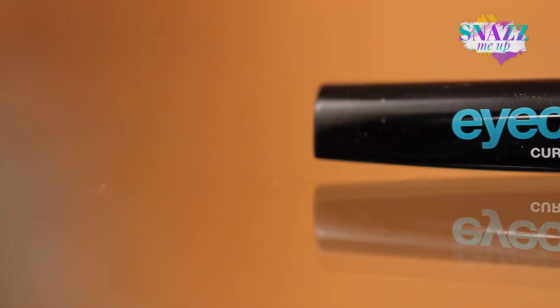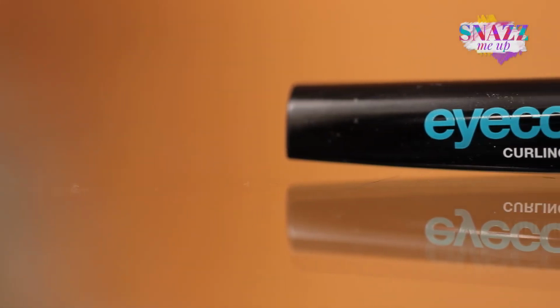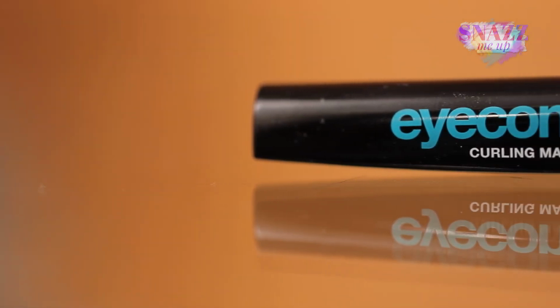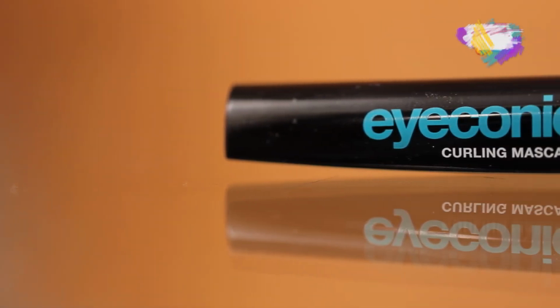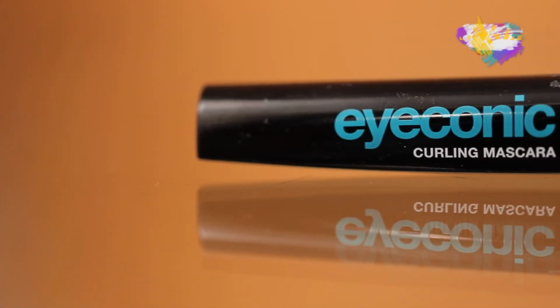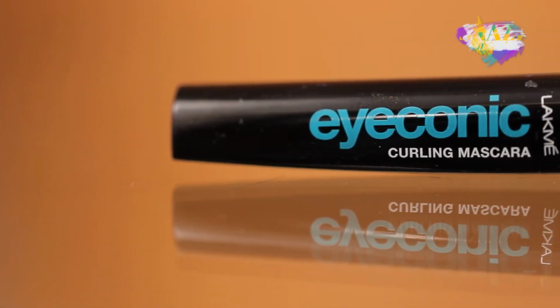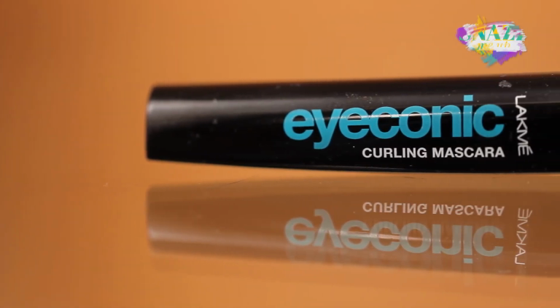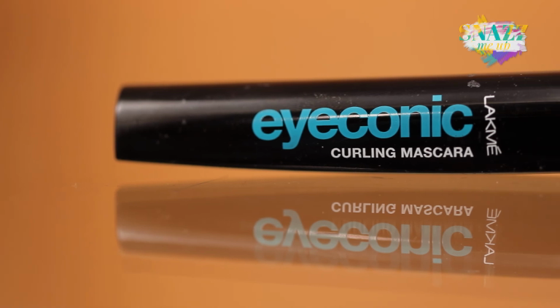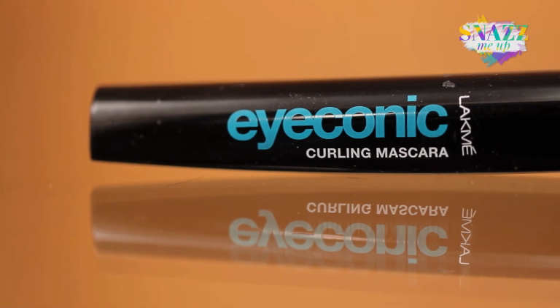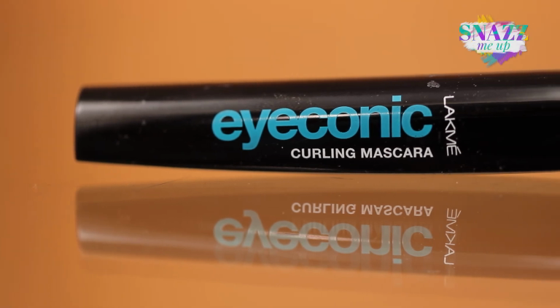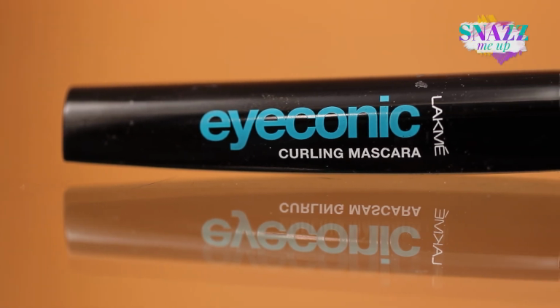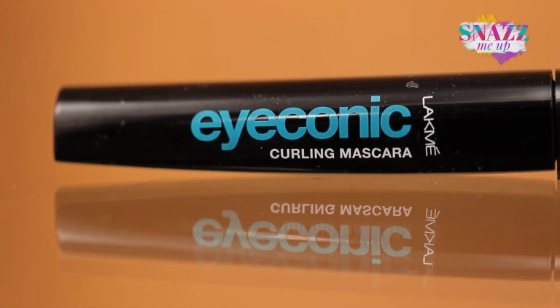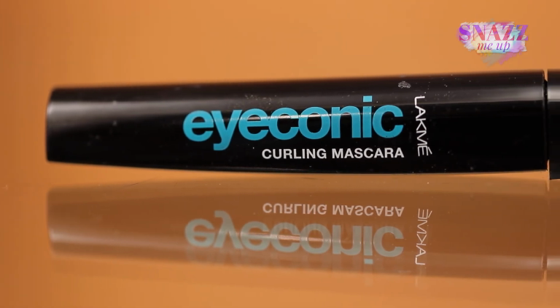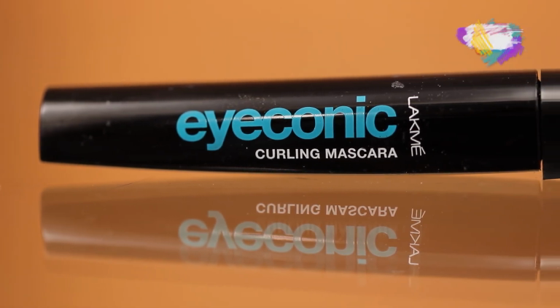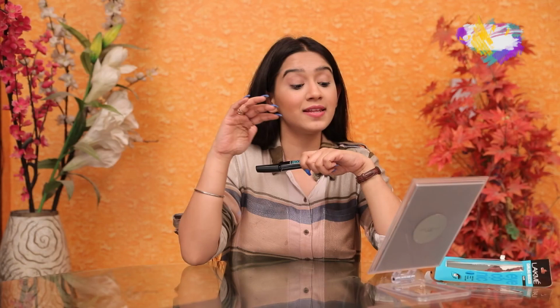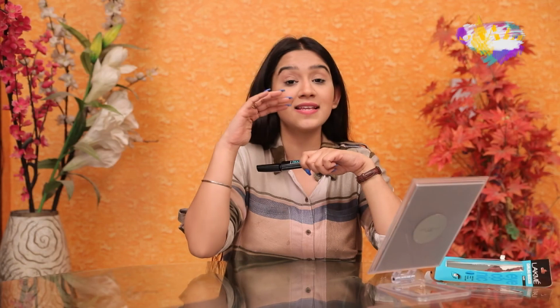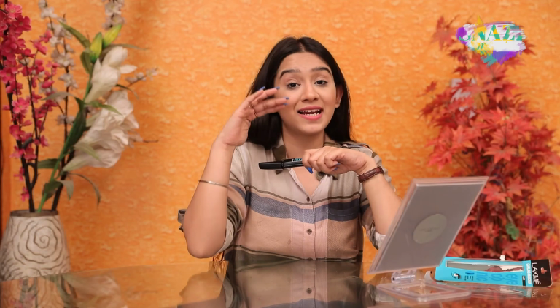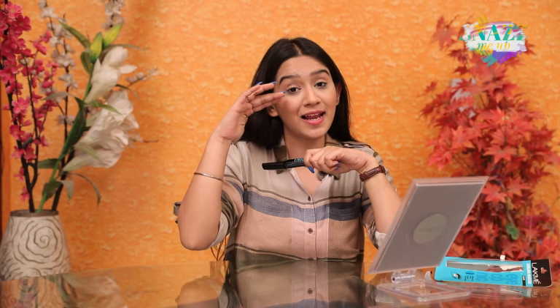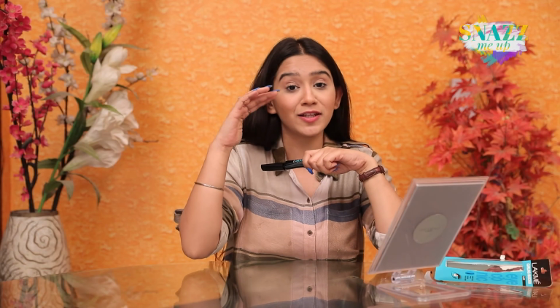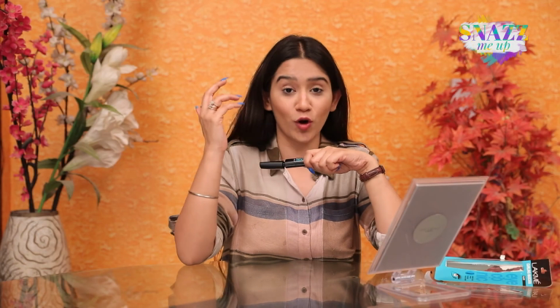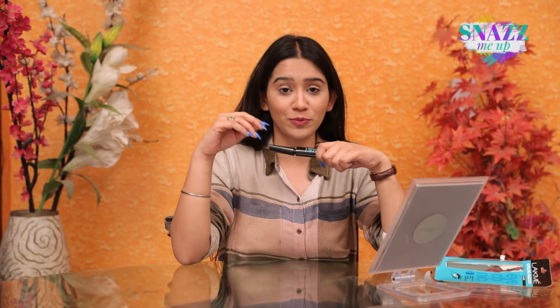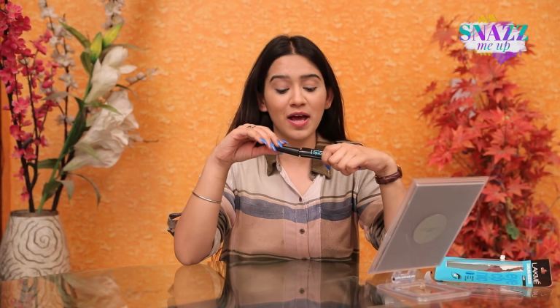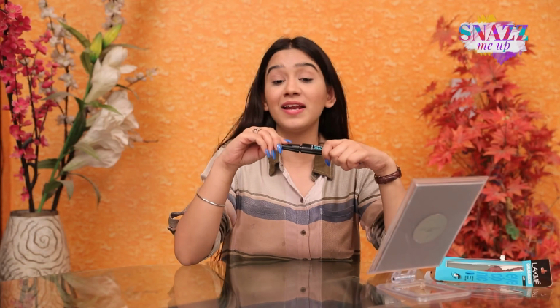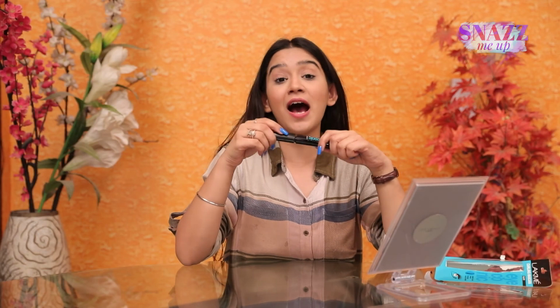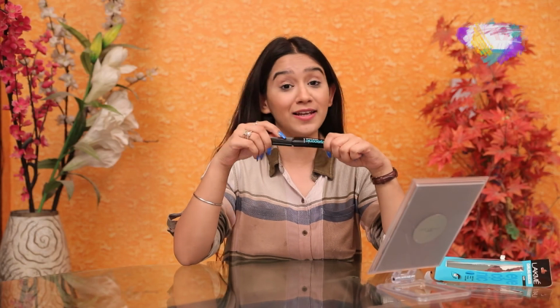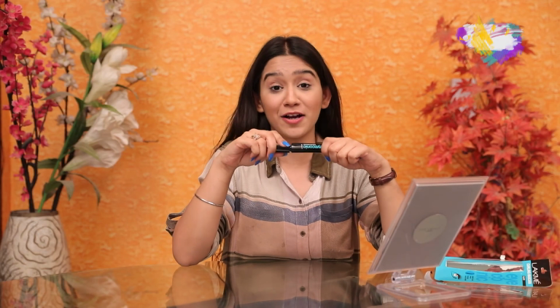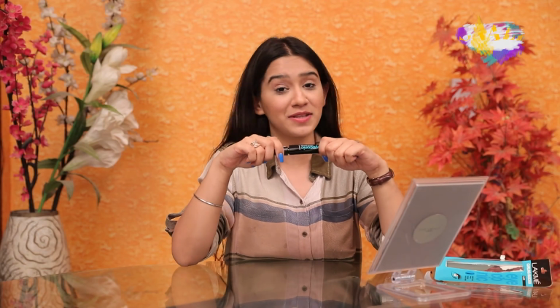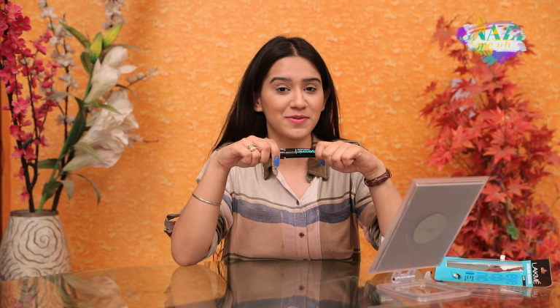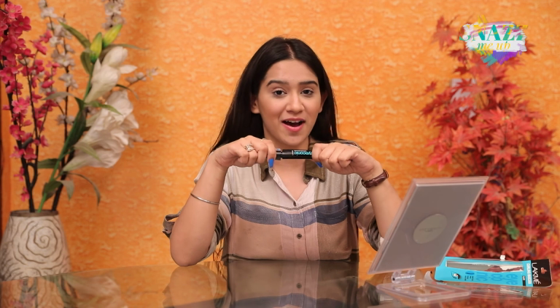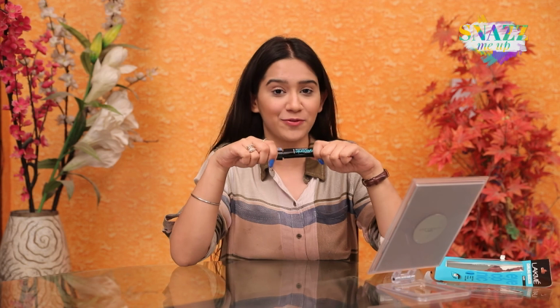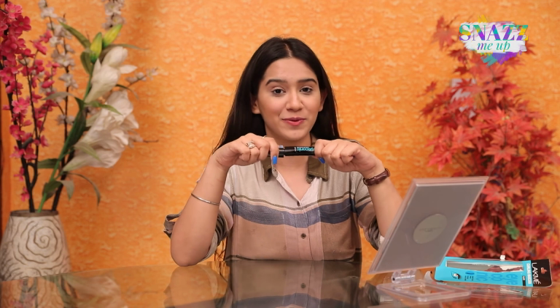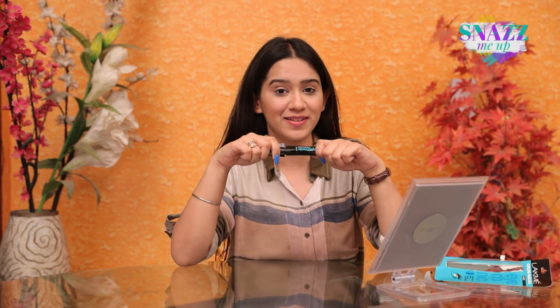I think this mascara really helped my lashes because I can see there is added length and volume to them, and I highly recommend this mascara for you girls.